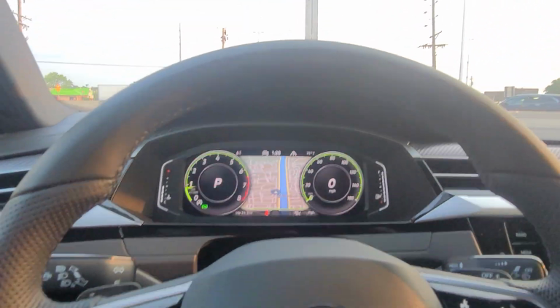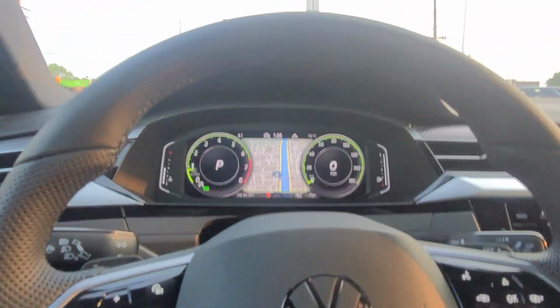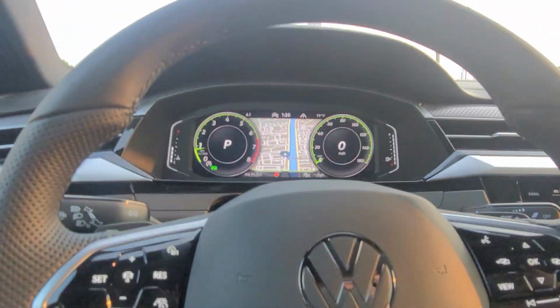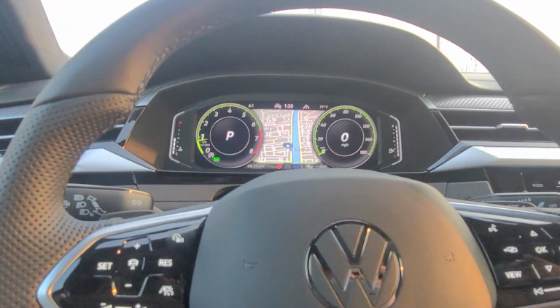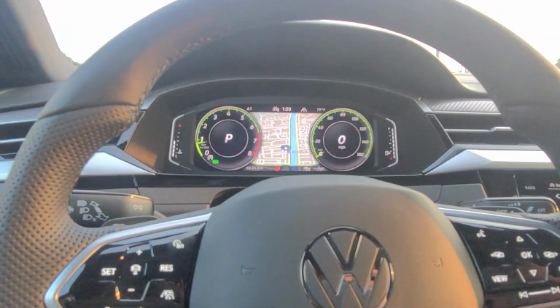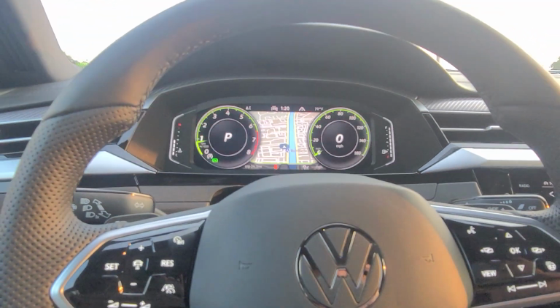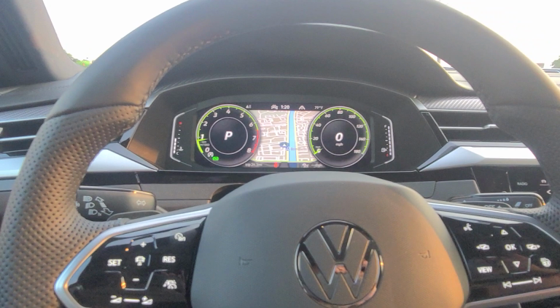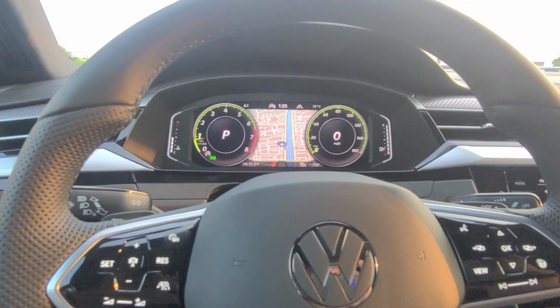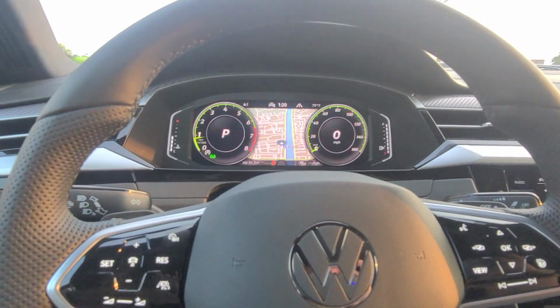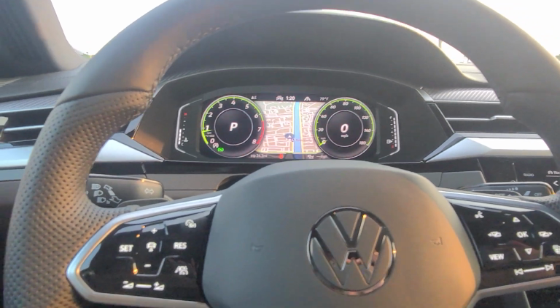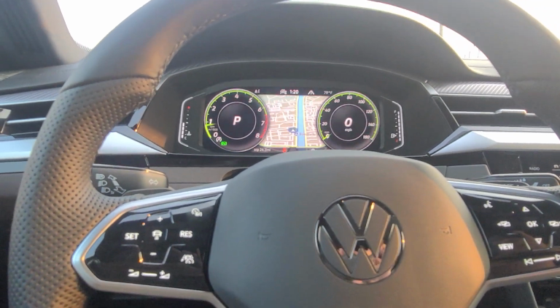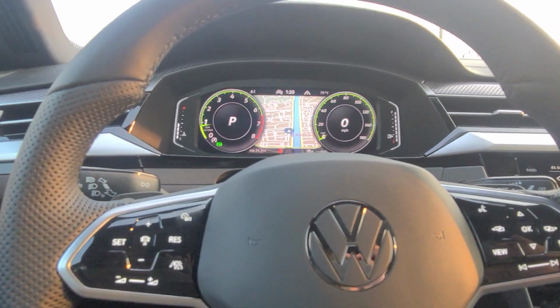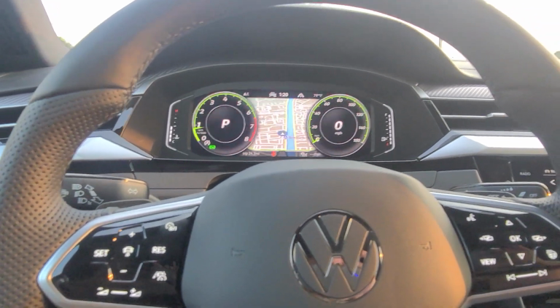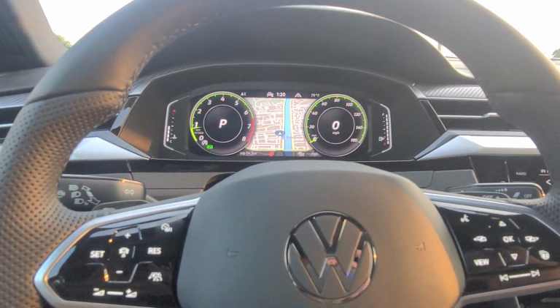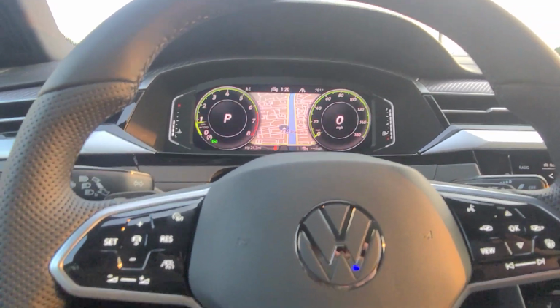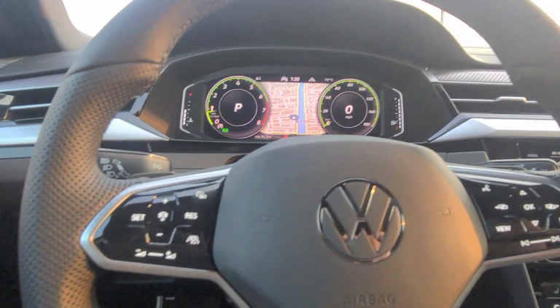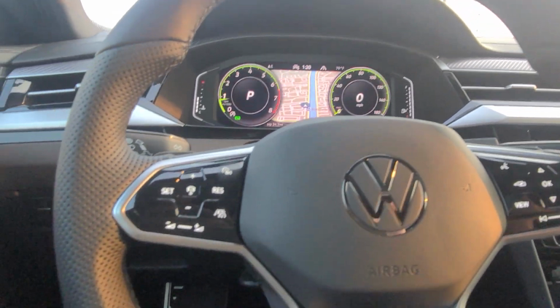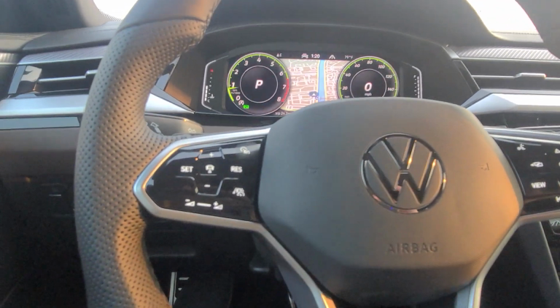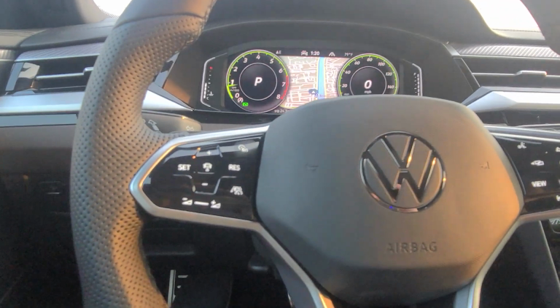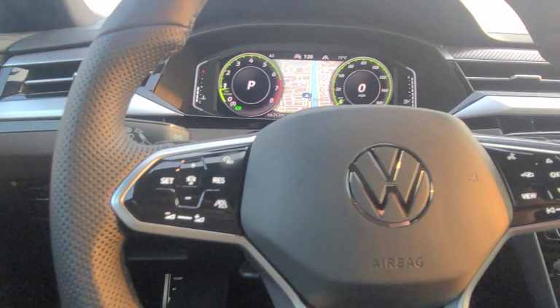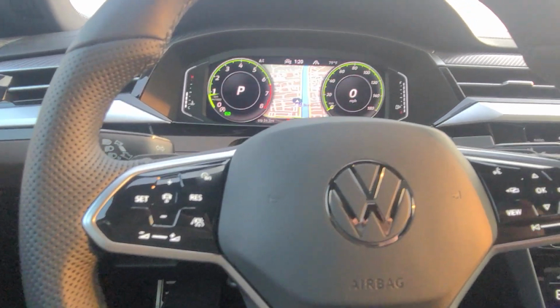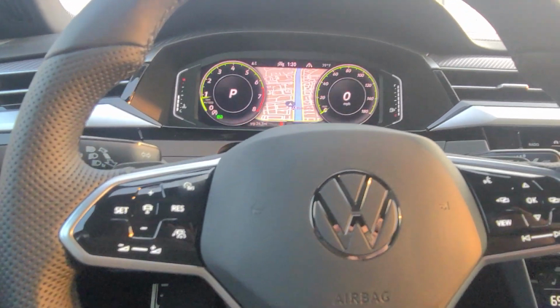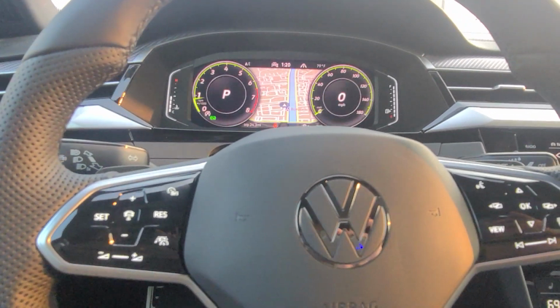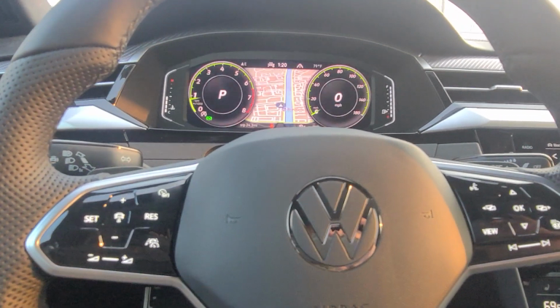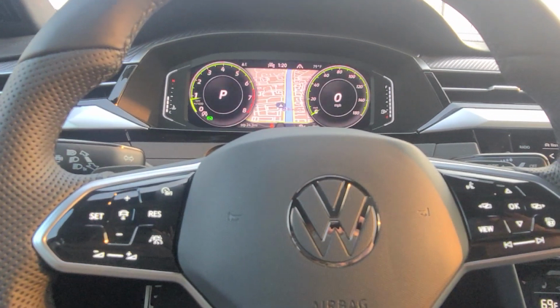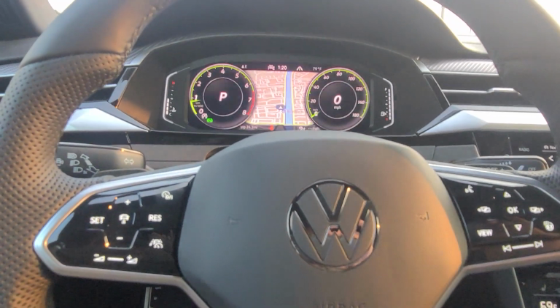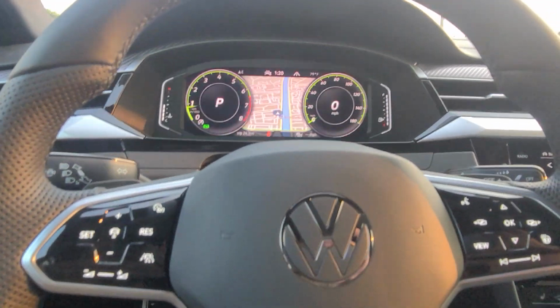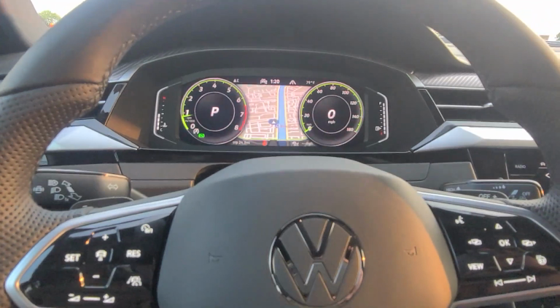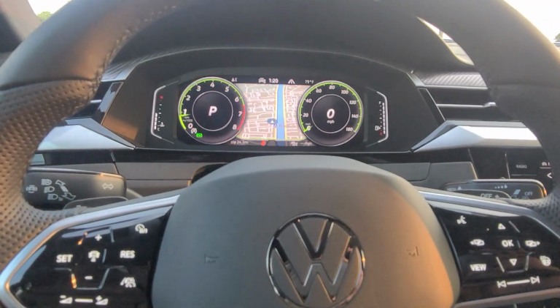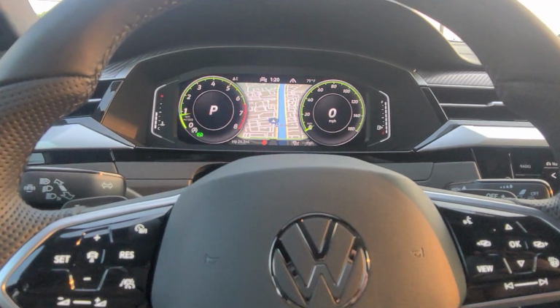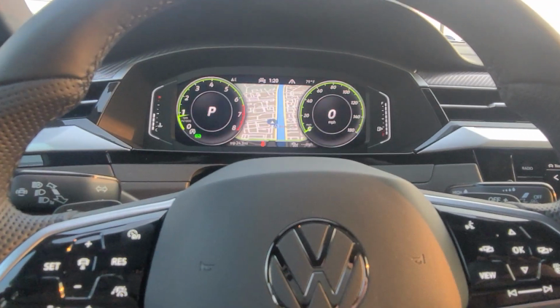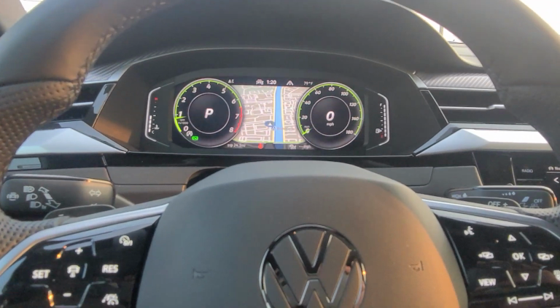Lots of space in that trunk too — for golf clubs, things of that nature — and you can do contactless pickup.